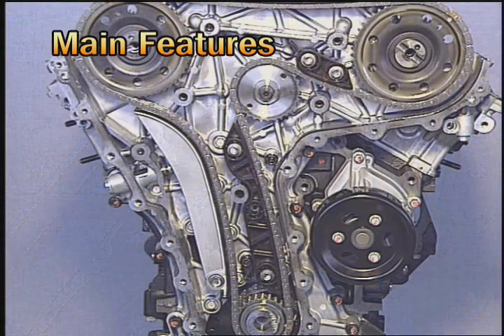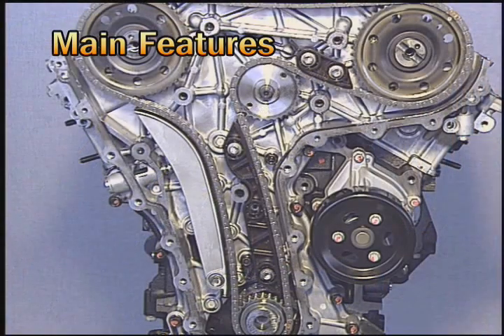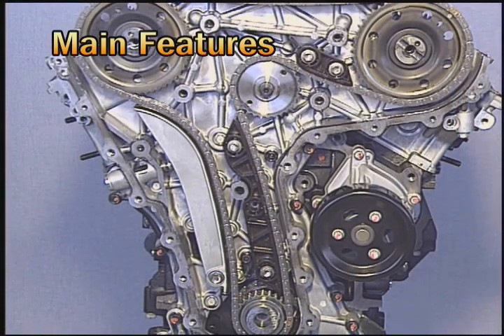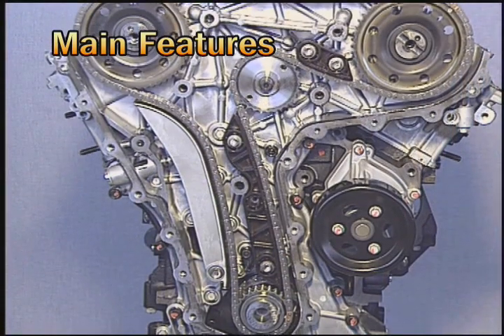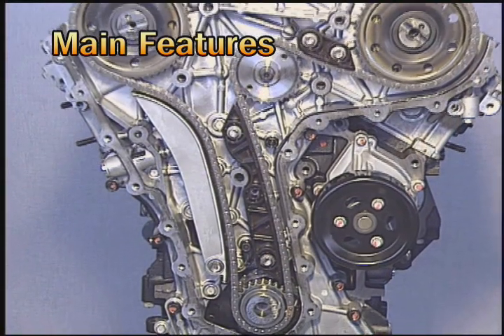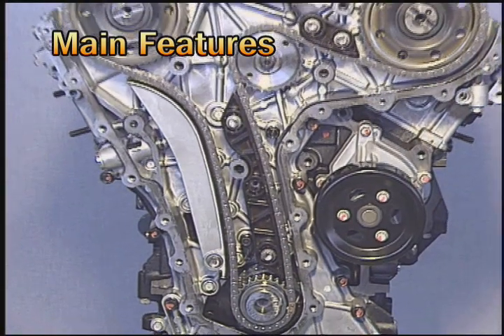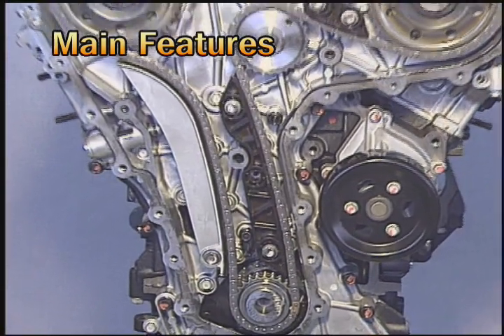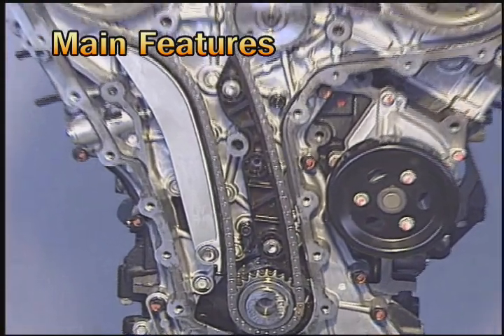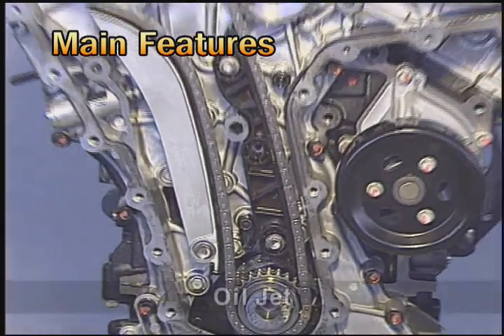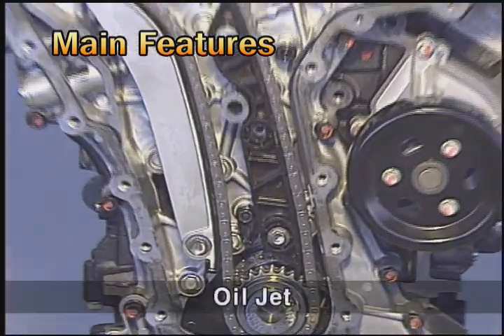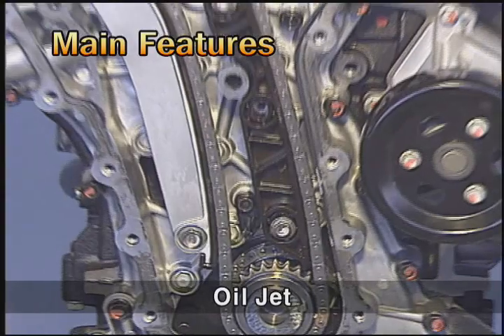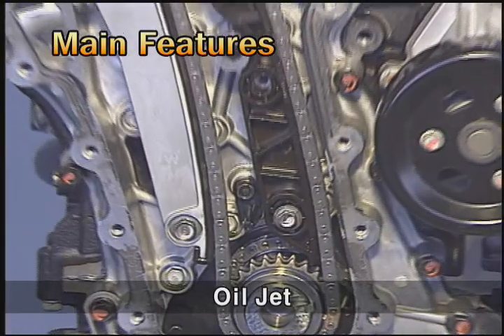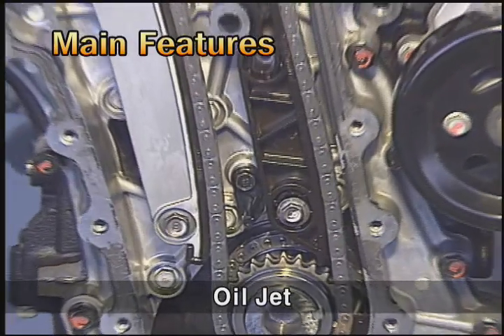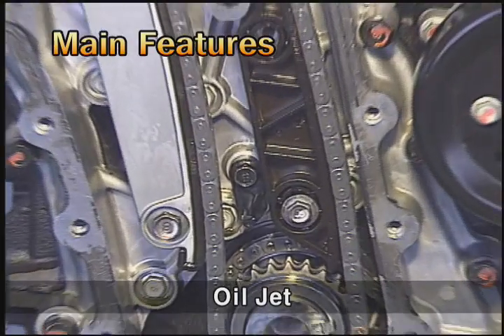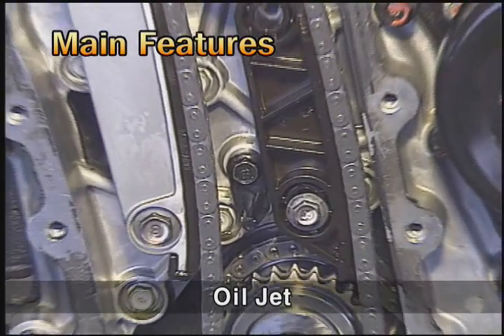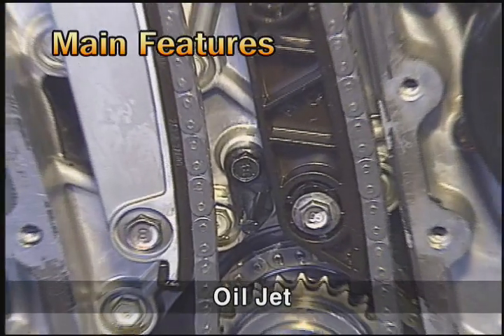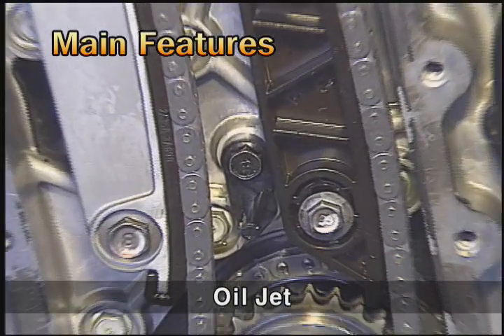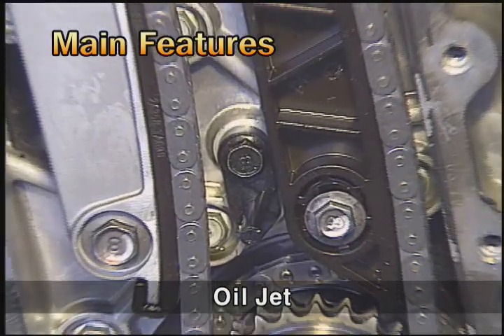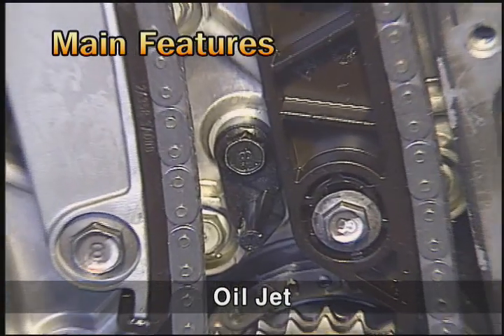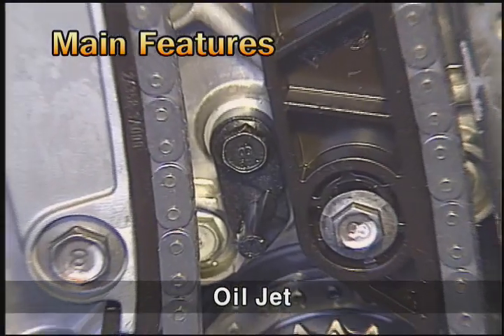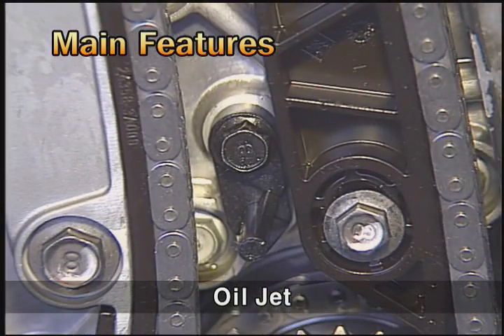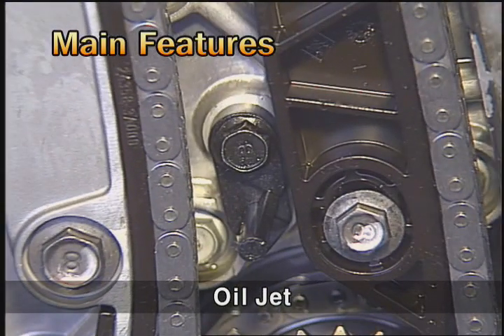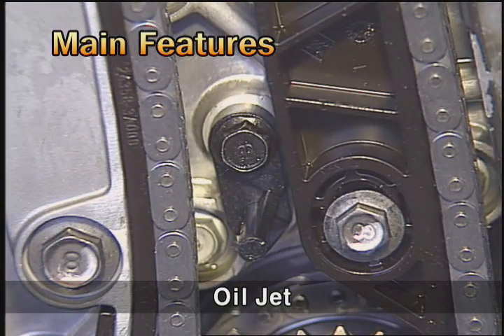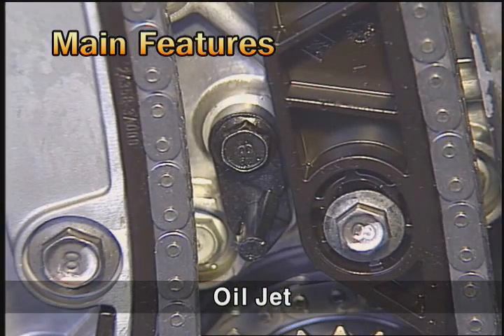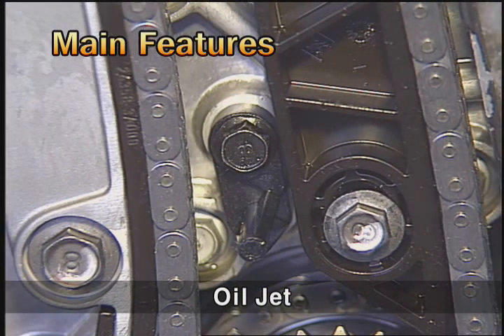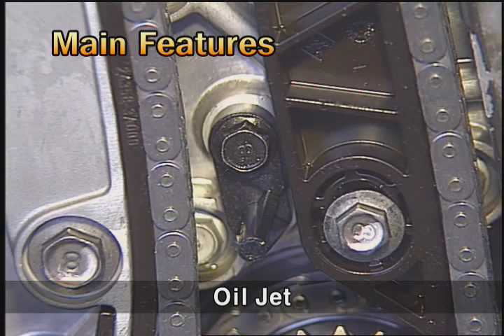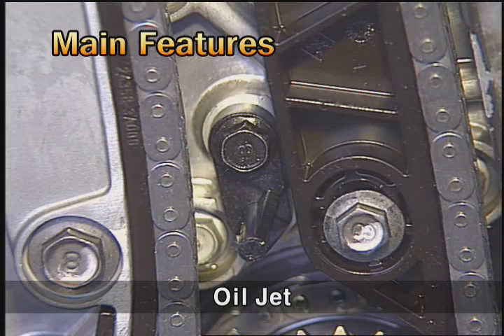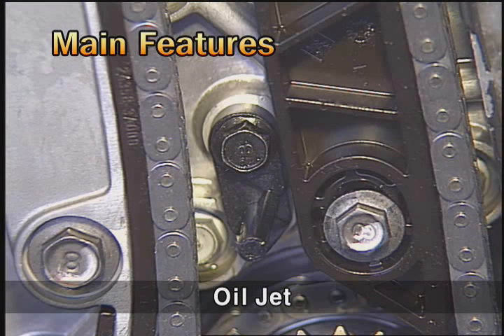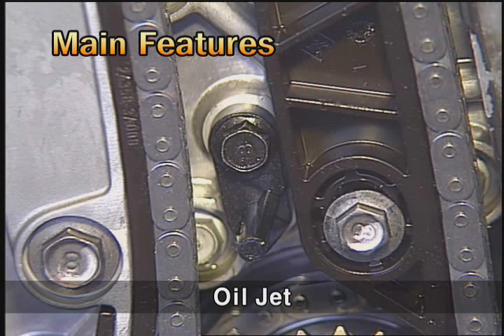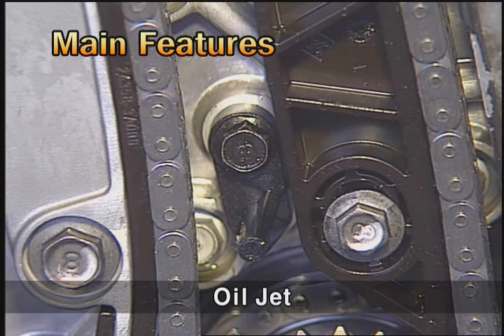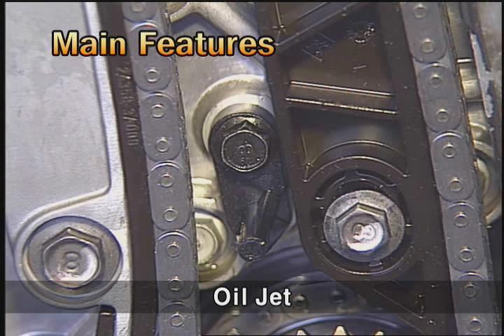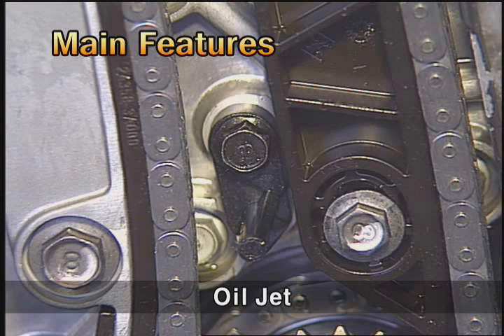To ensure lubrication of the chain, an oil jet made of plastic is assembled at the upper portion of the crankshaft sprocket.